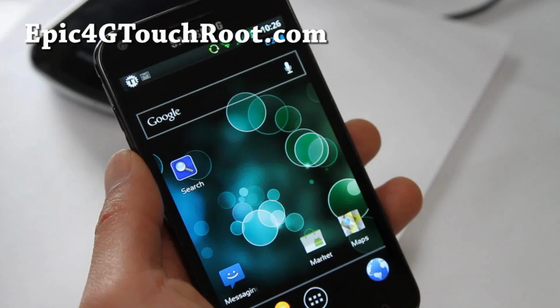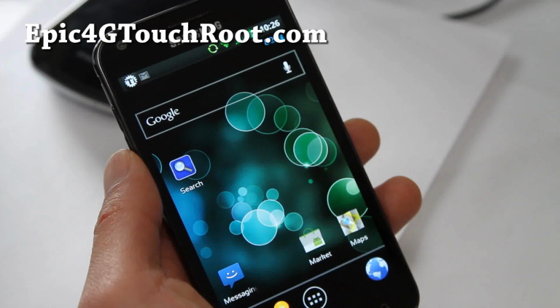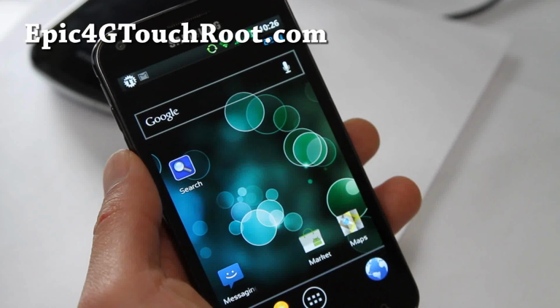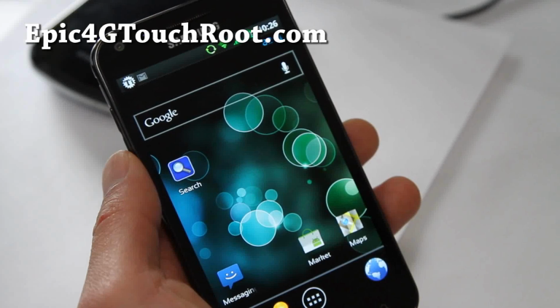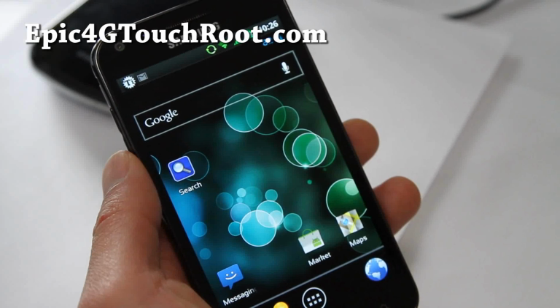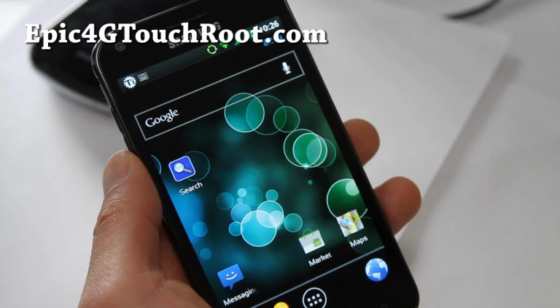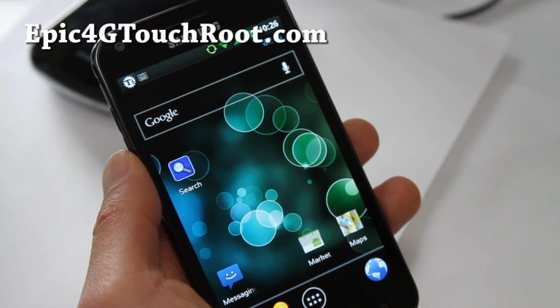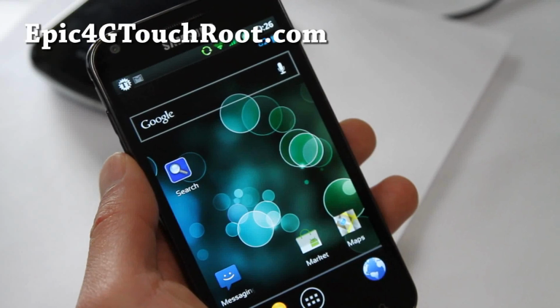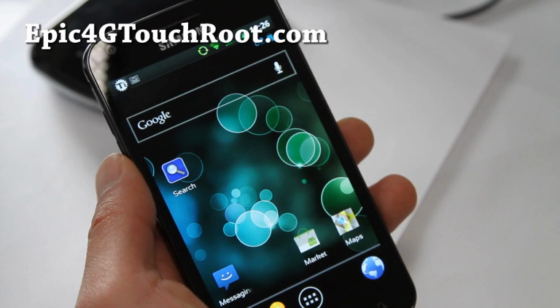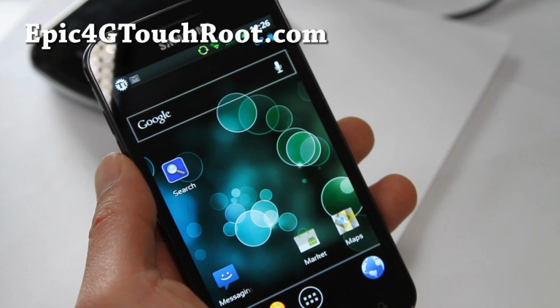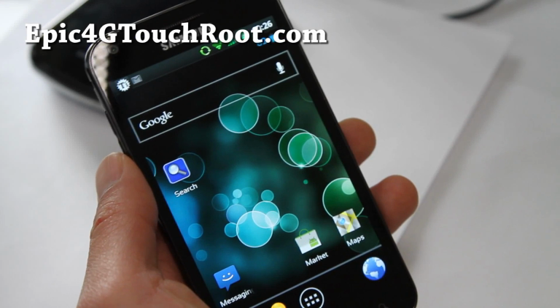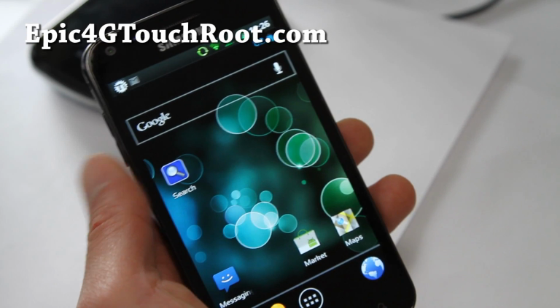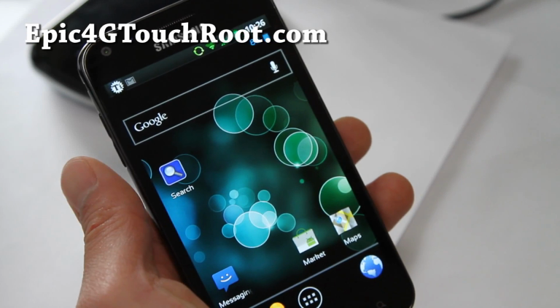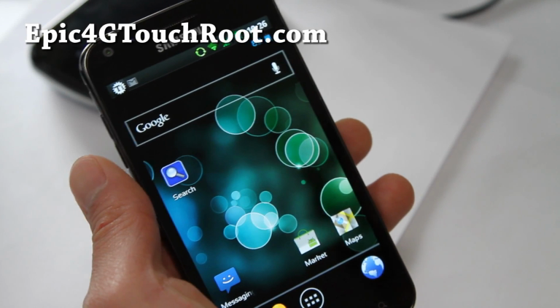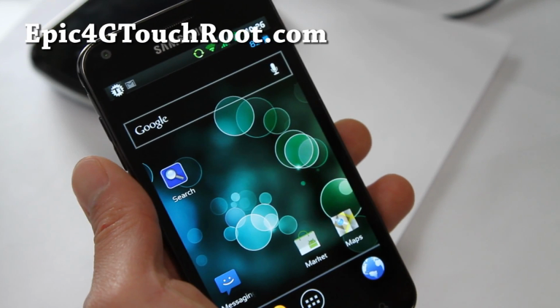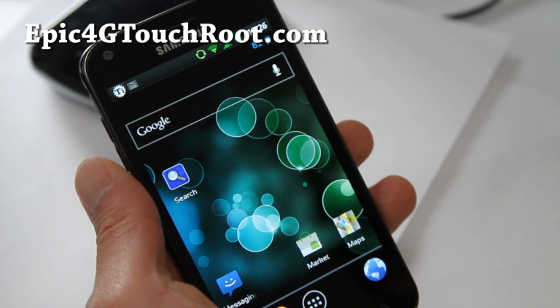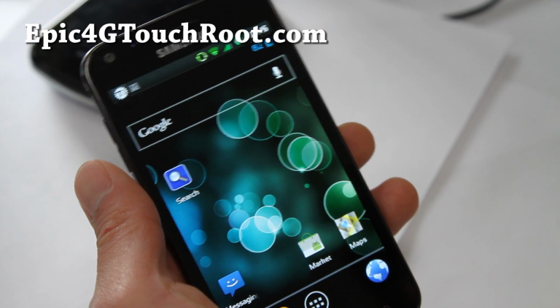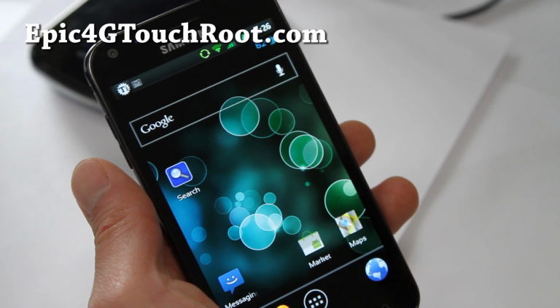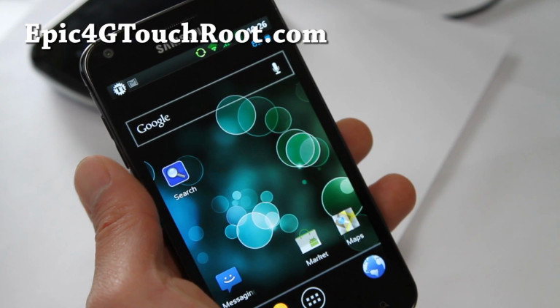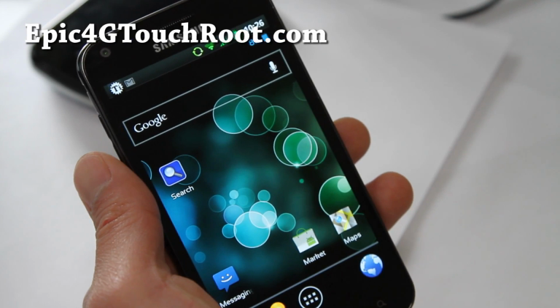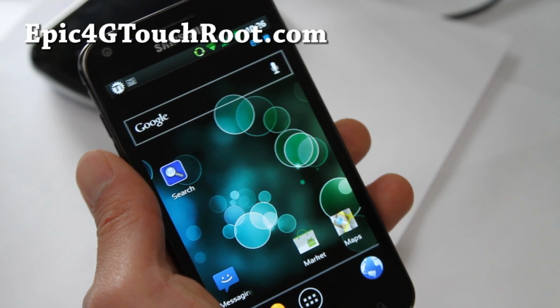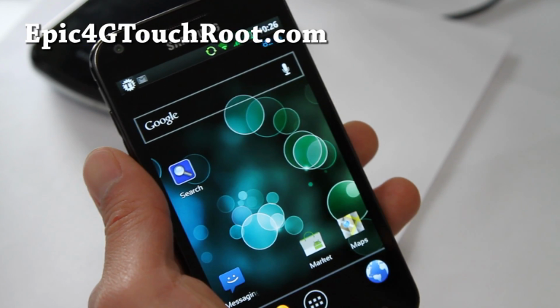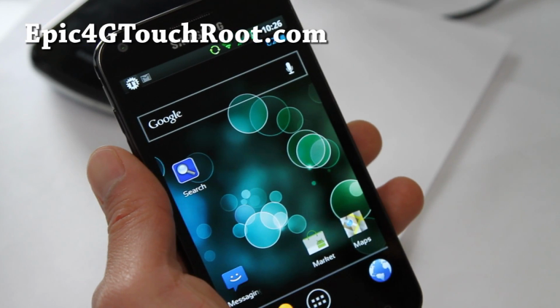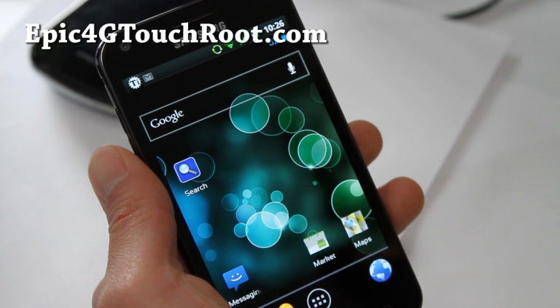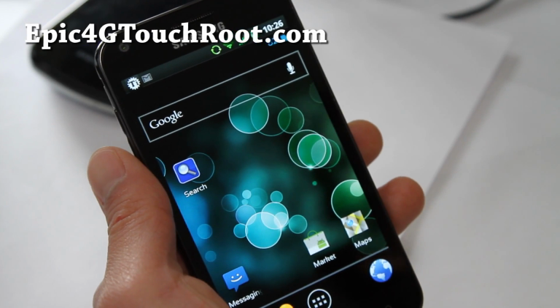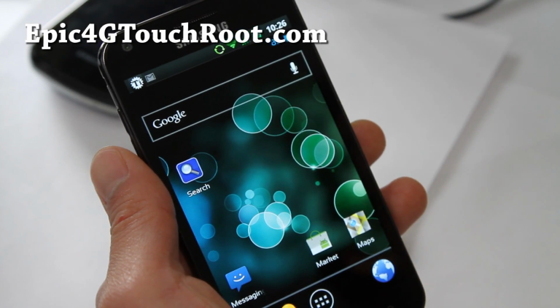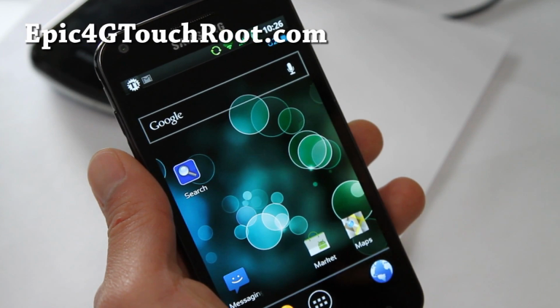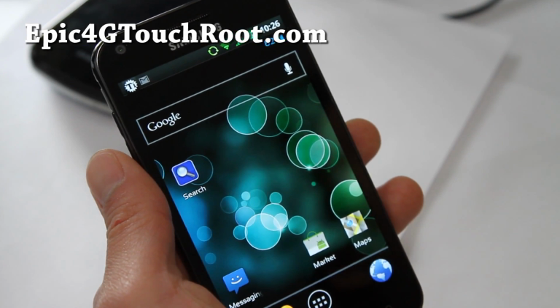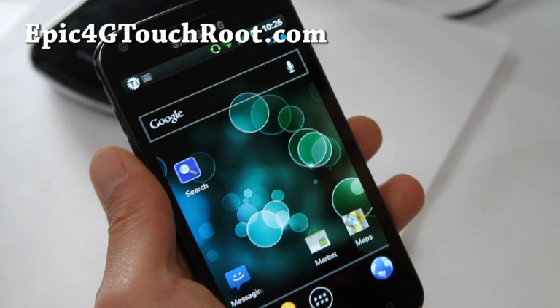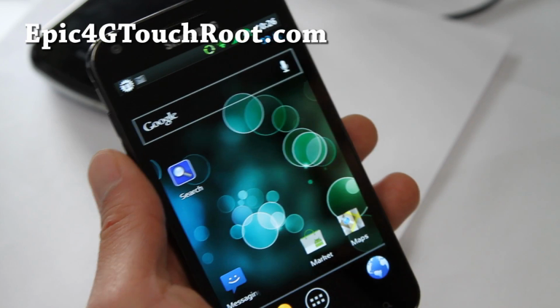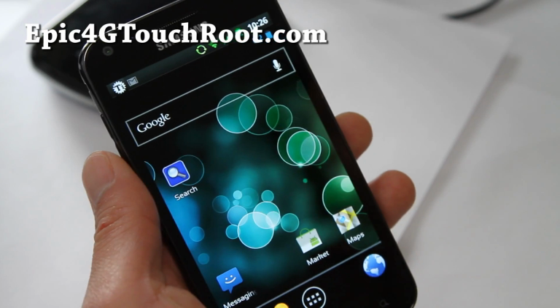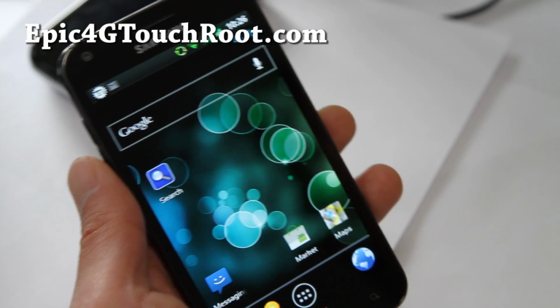Hi folks, this is Max from Epic4GTouchRoot.com and I've got a review of VCSBrom.